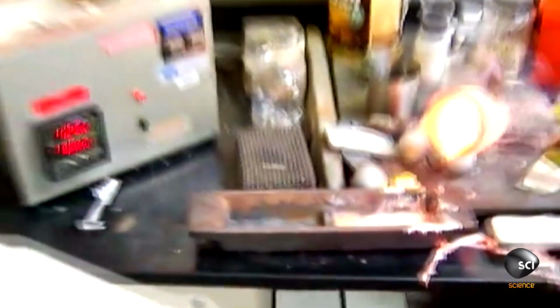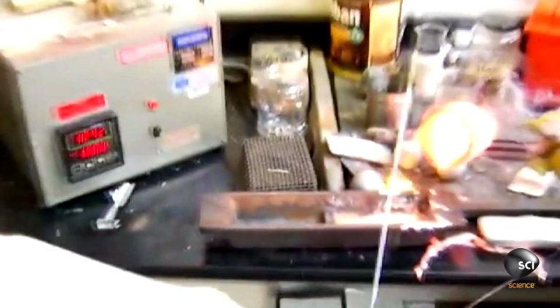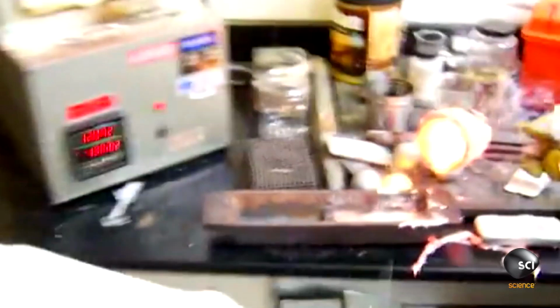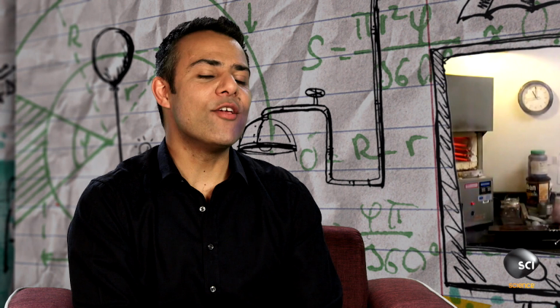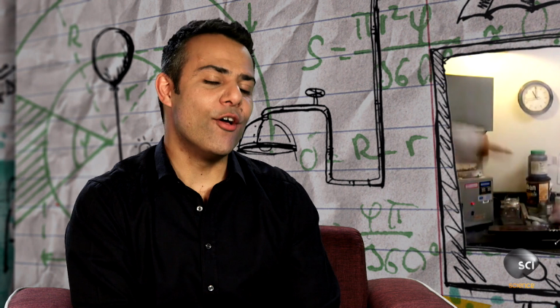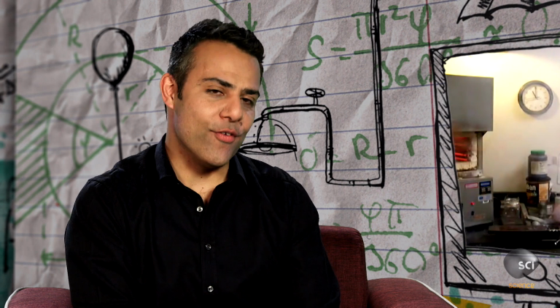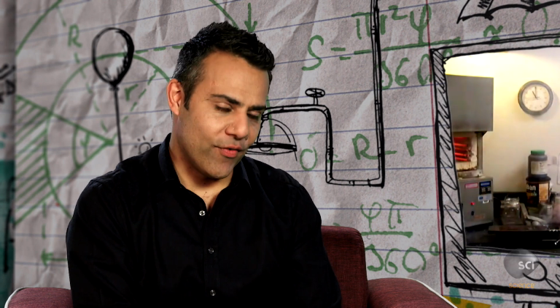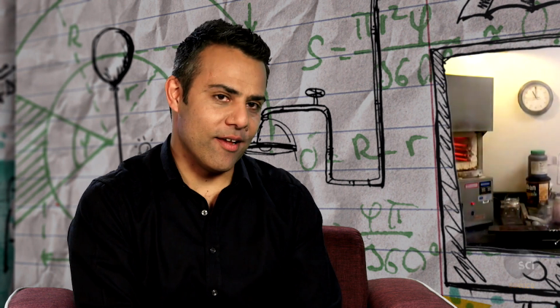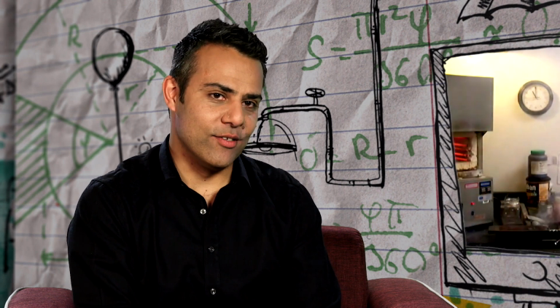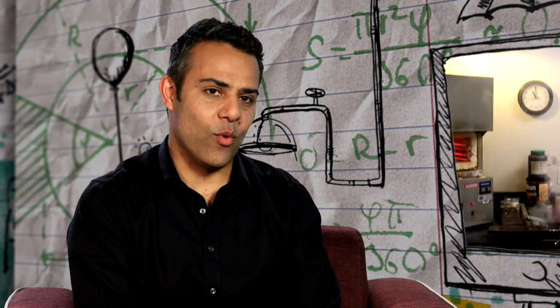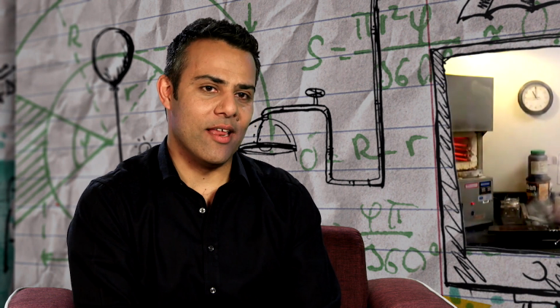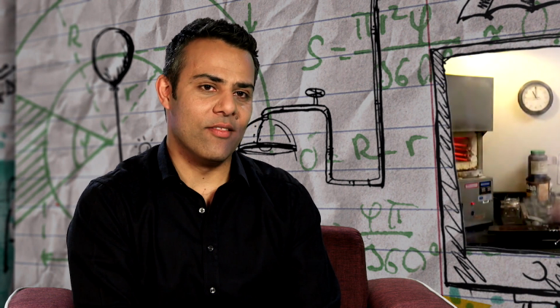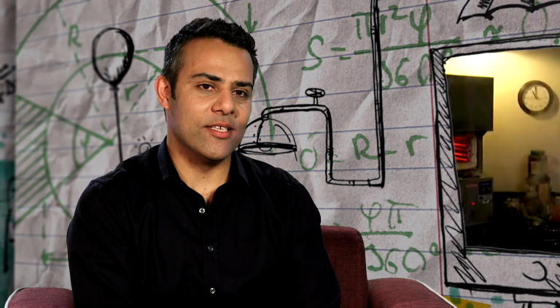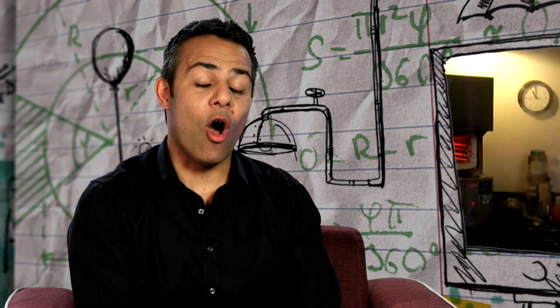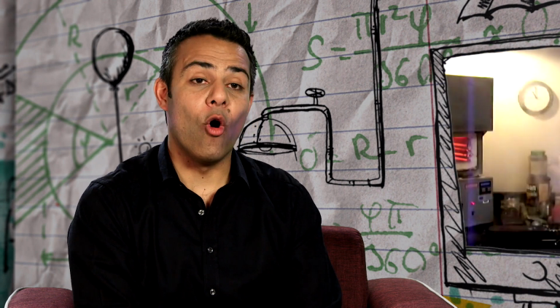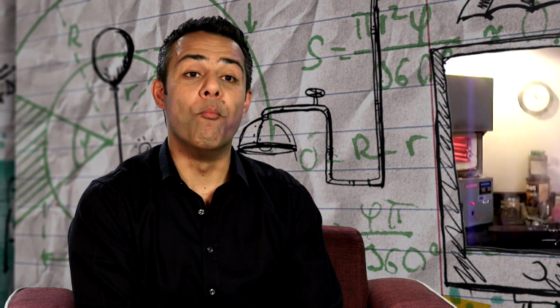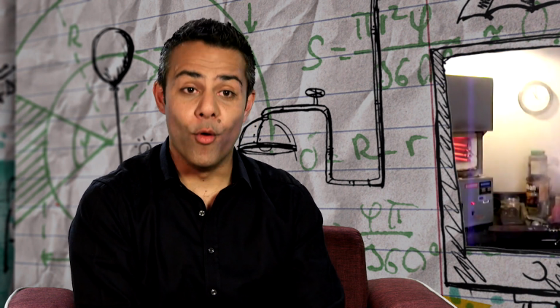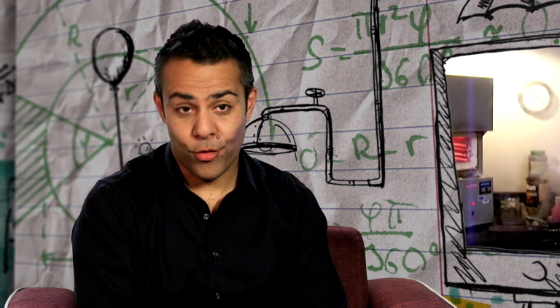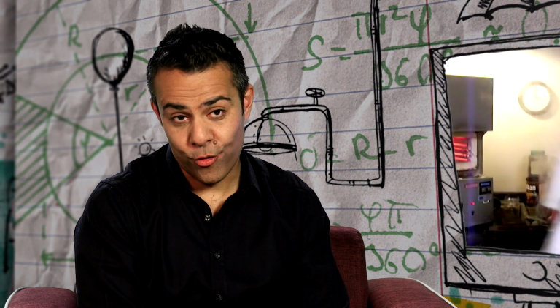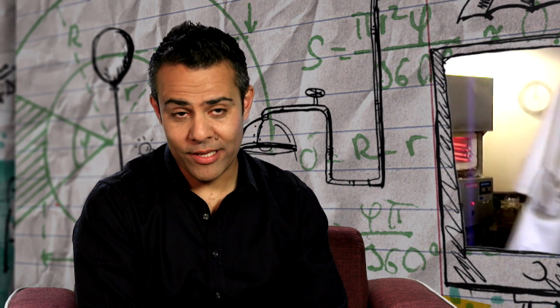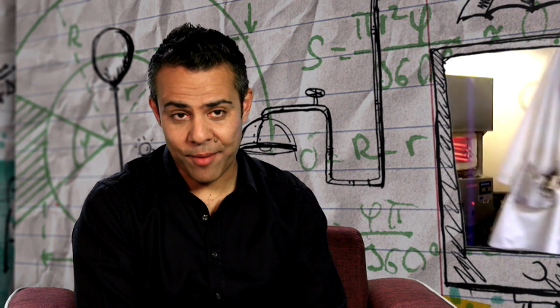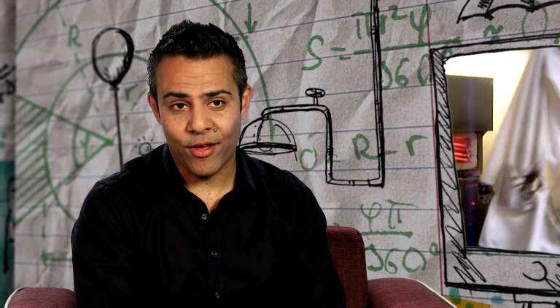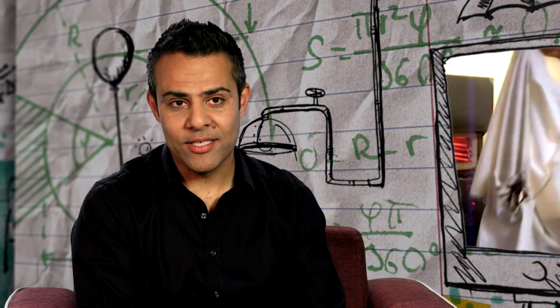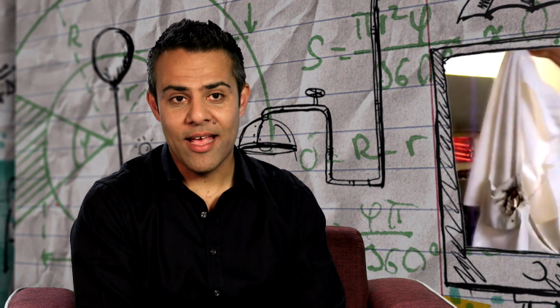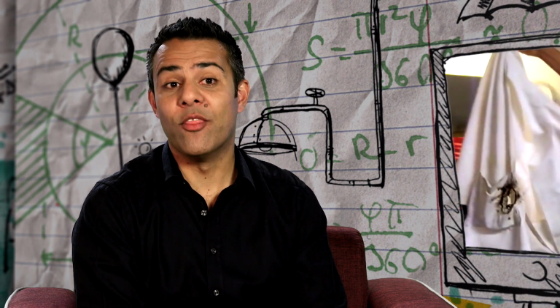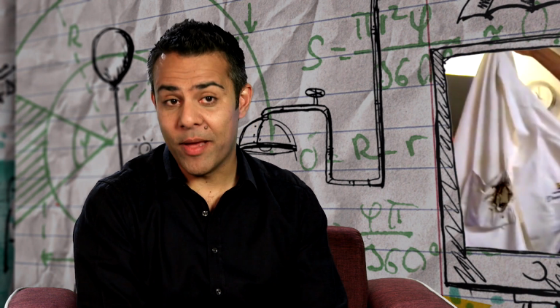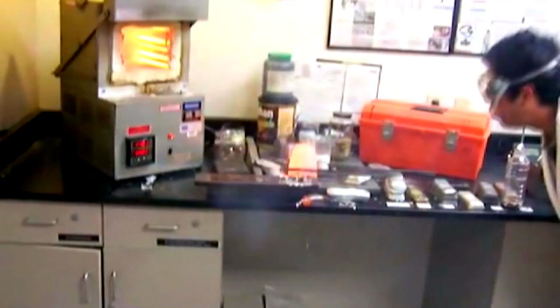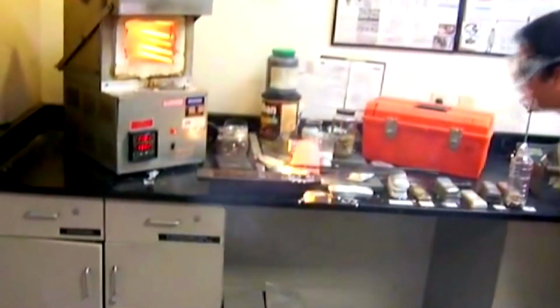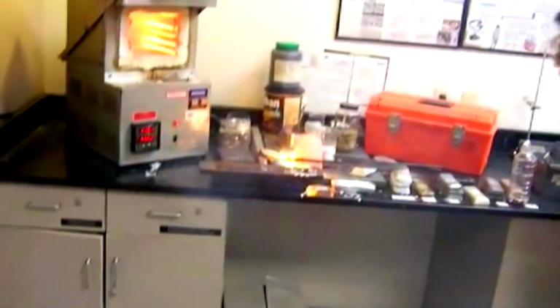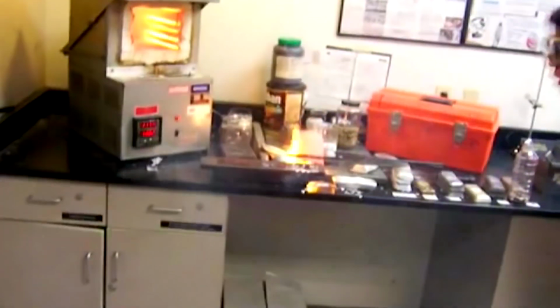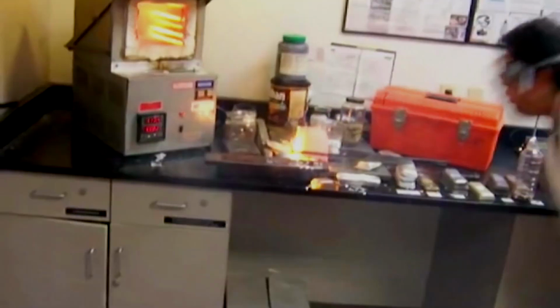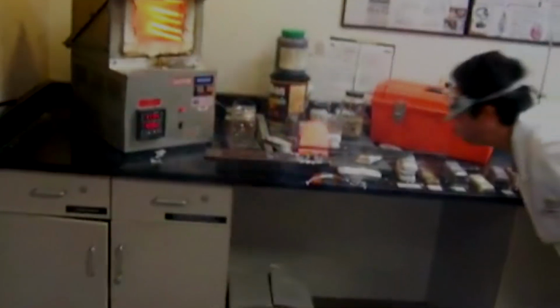I think you know you've failed when there's a hole burnt through your lab coat and the bench is on fire.